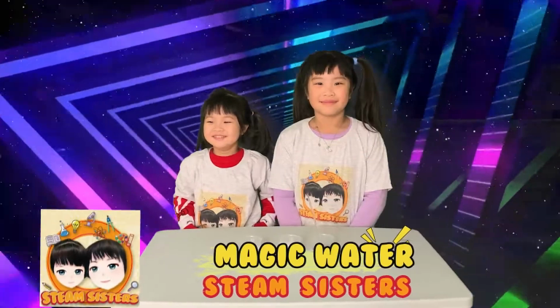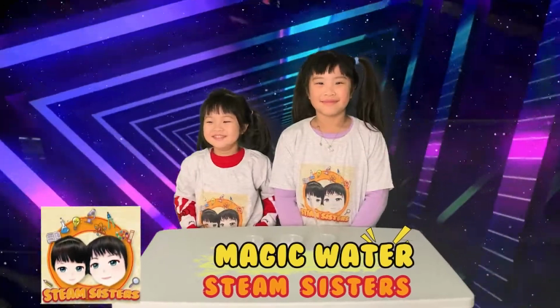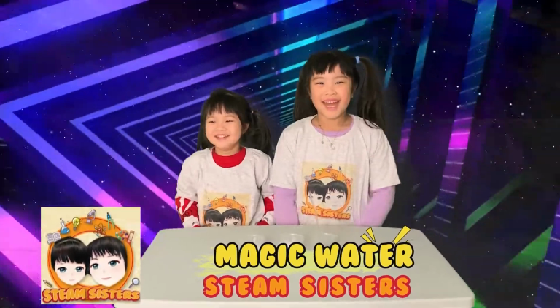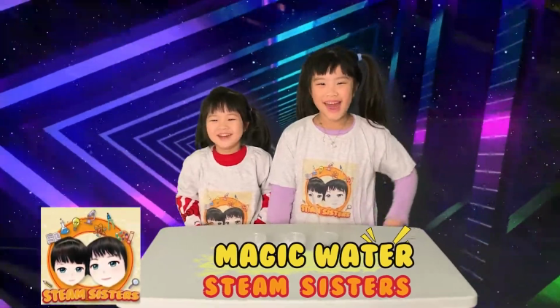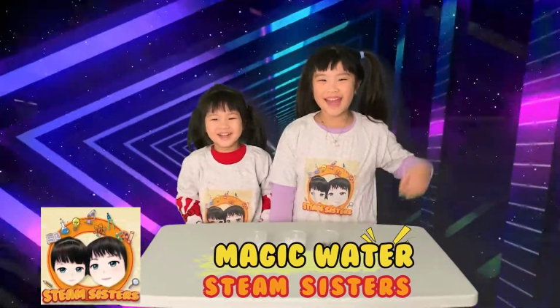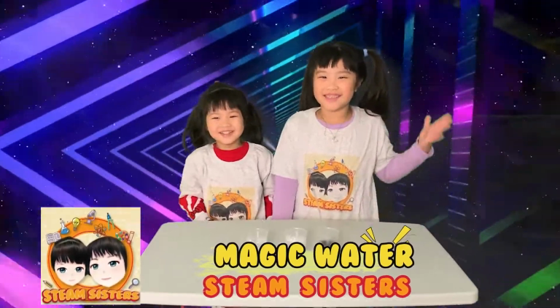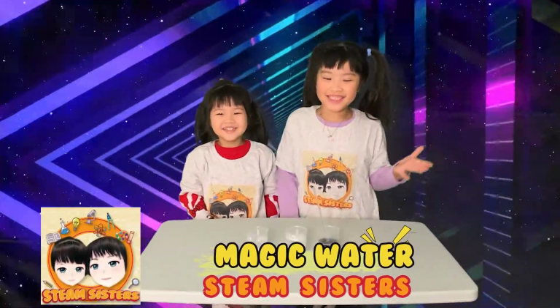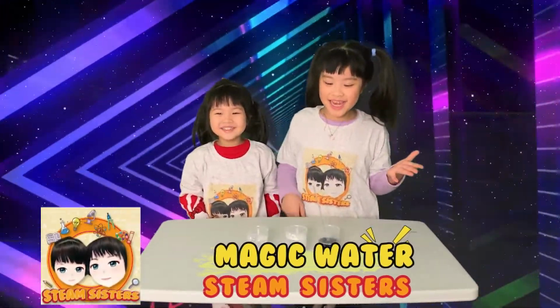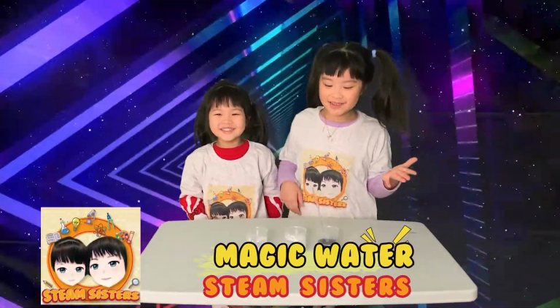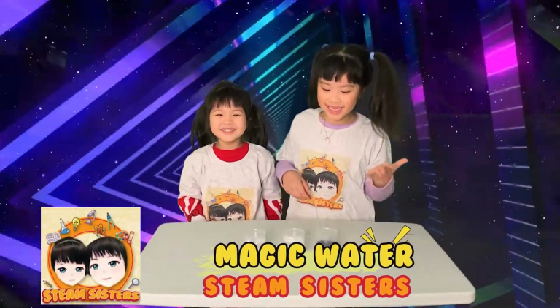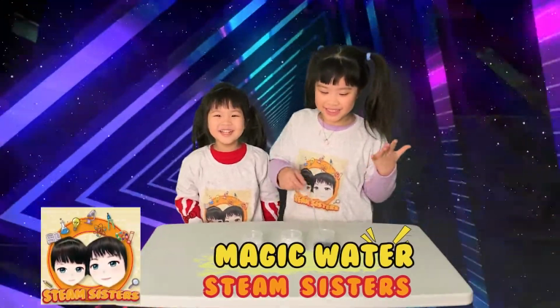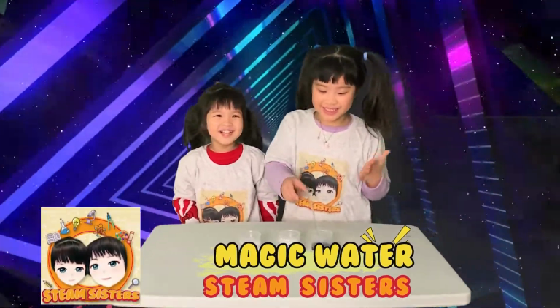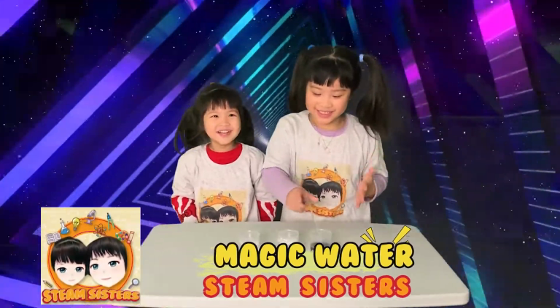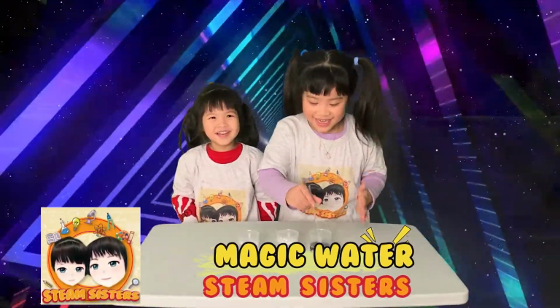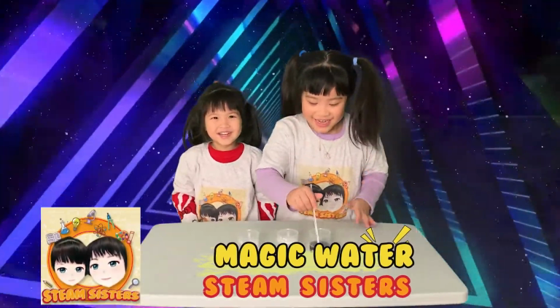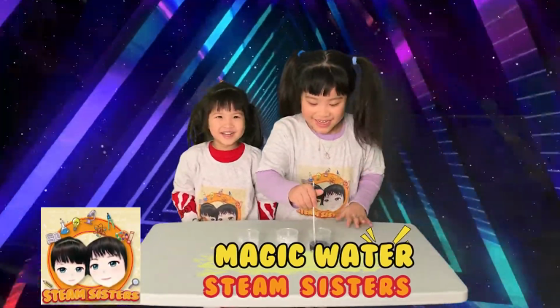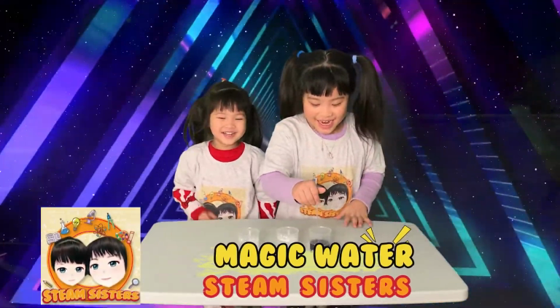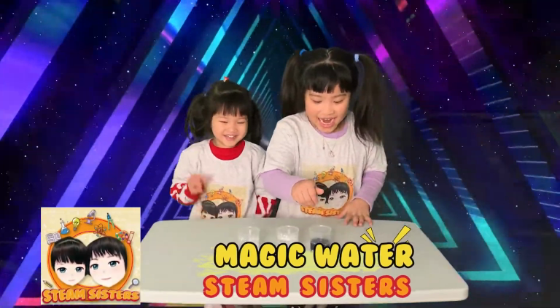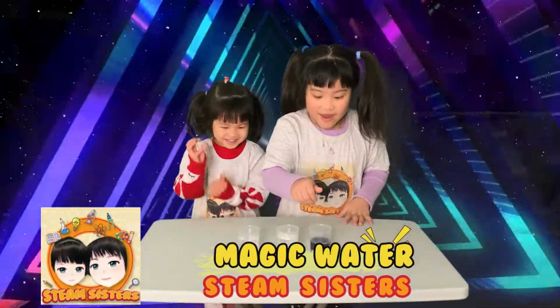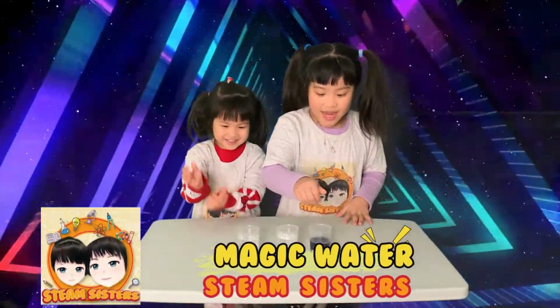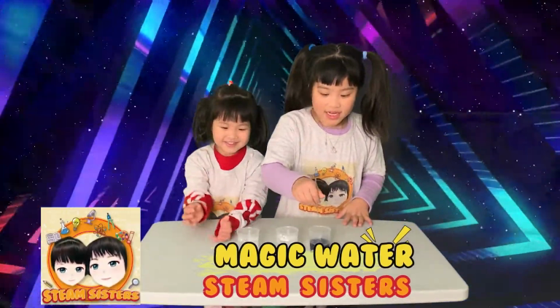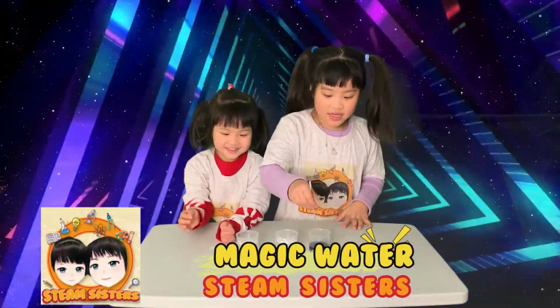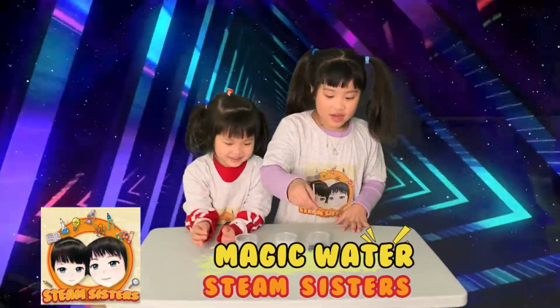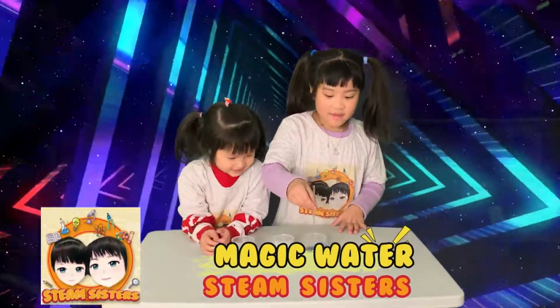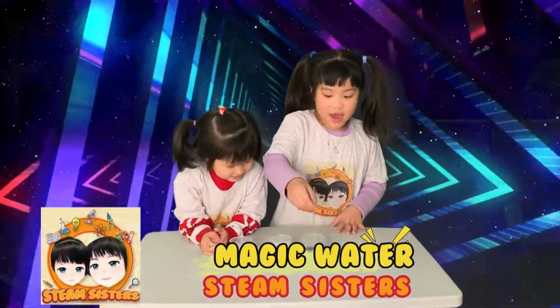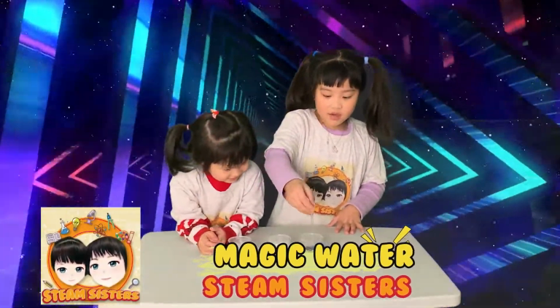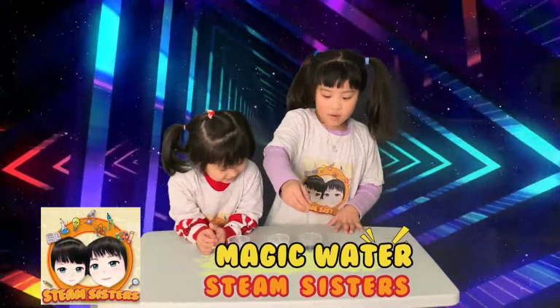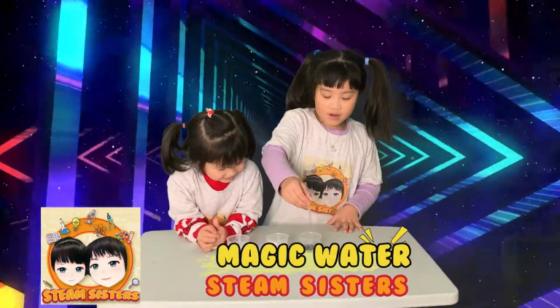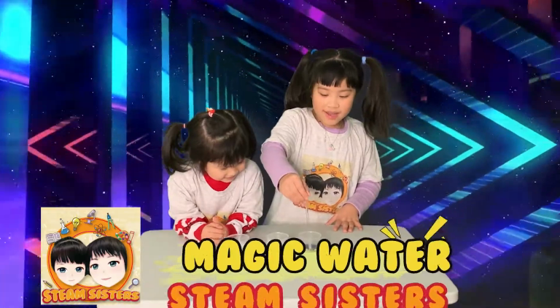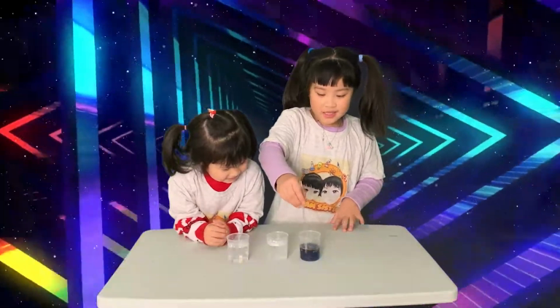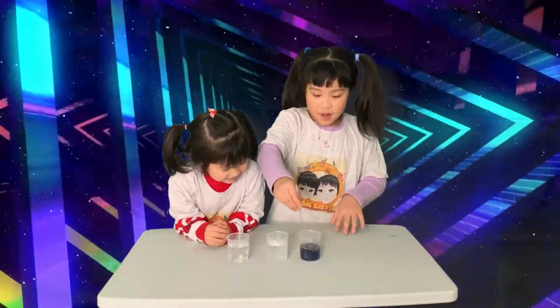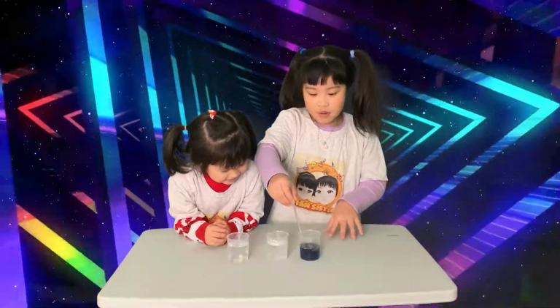Hi guys, you're Sam Sisters! Today we're going to do the magic water experiment.